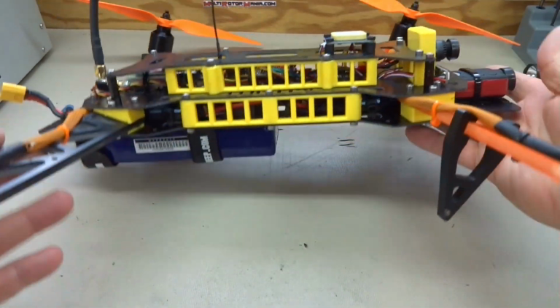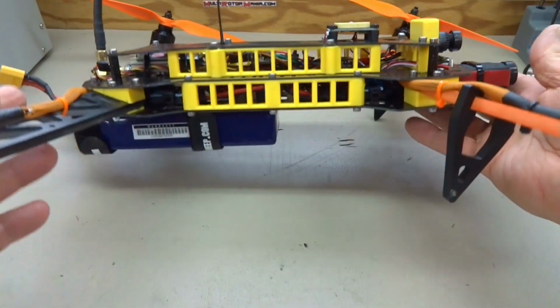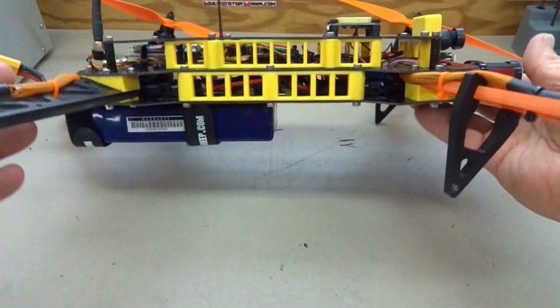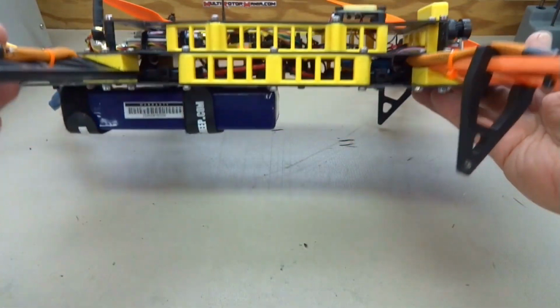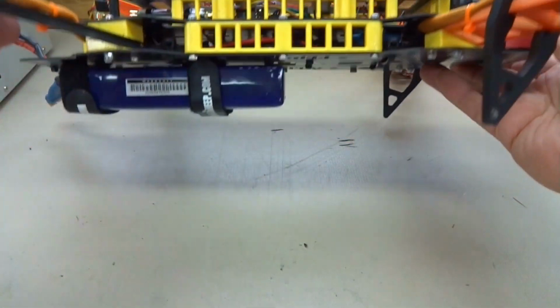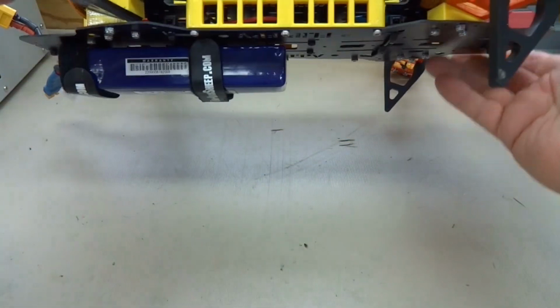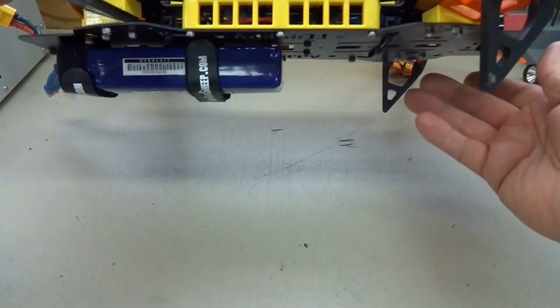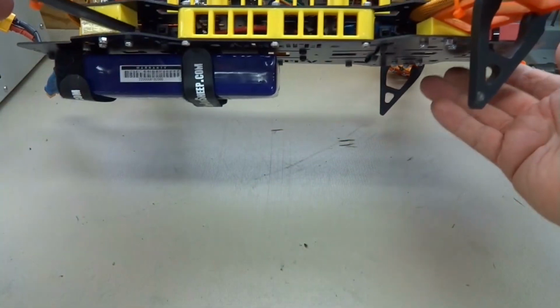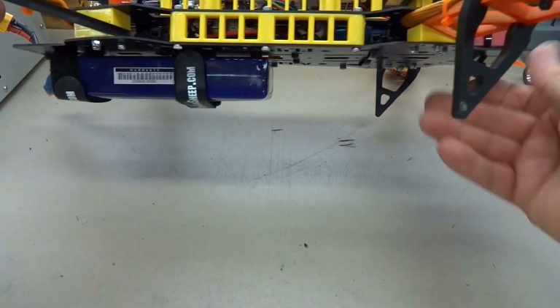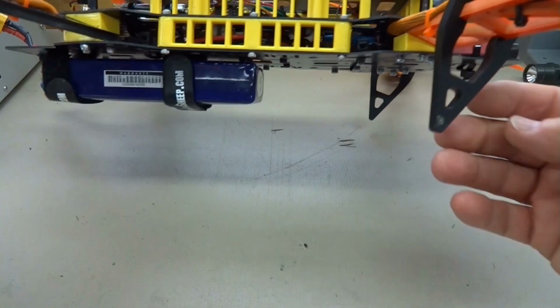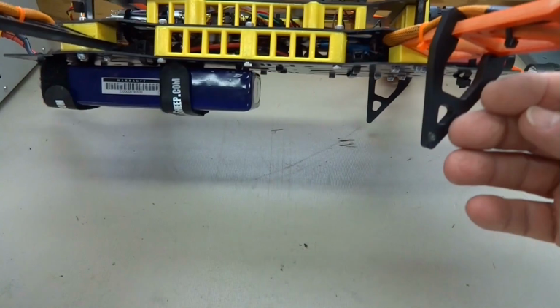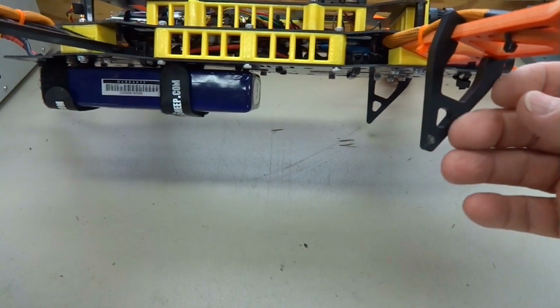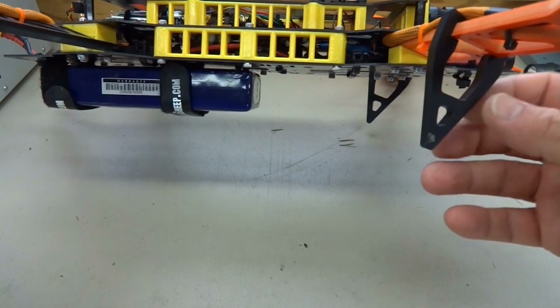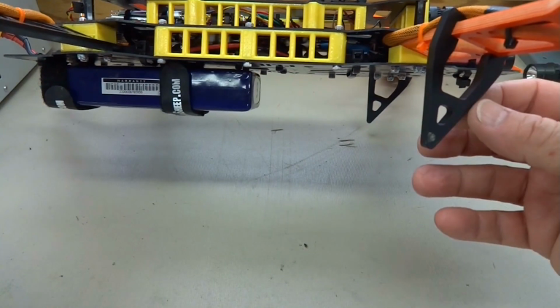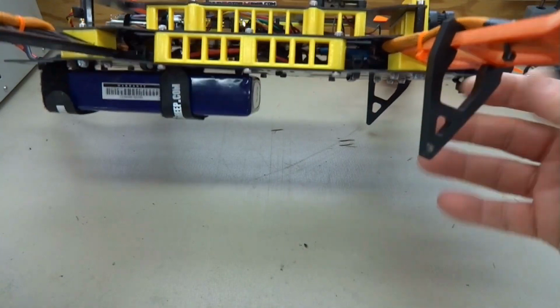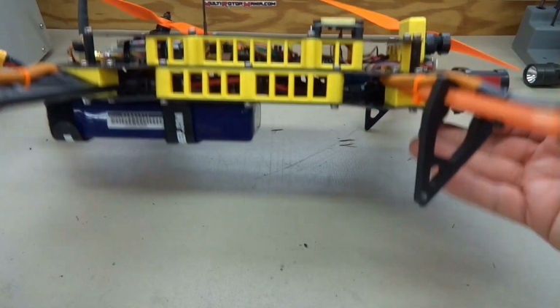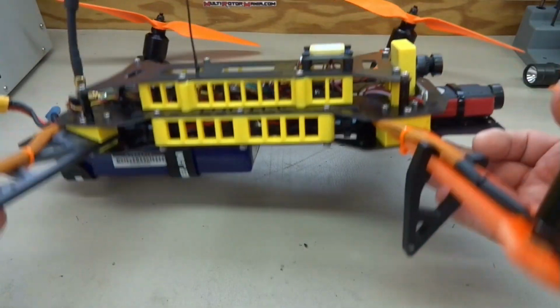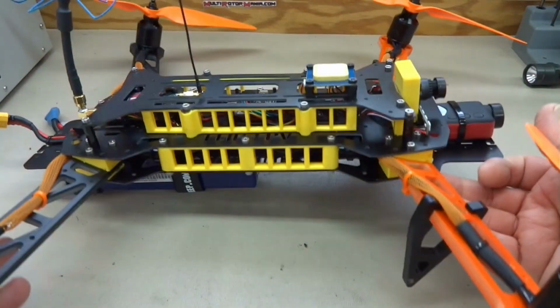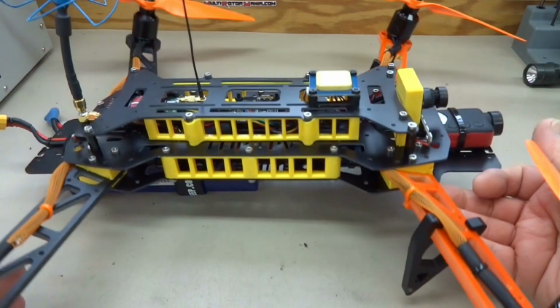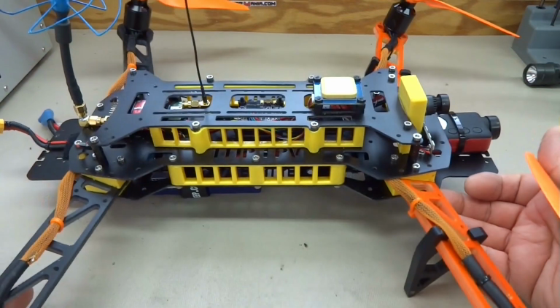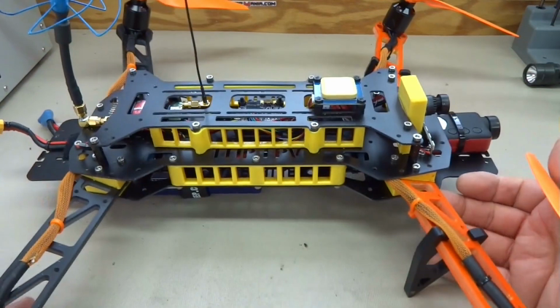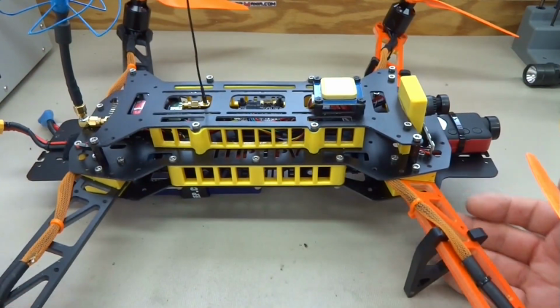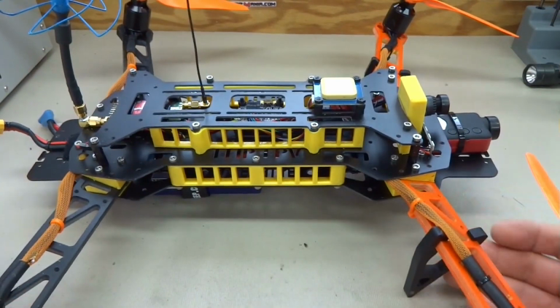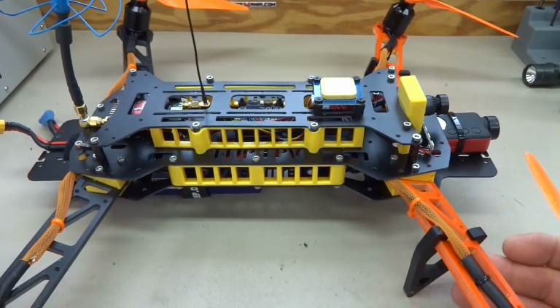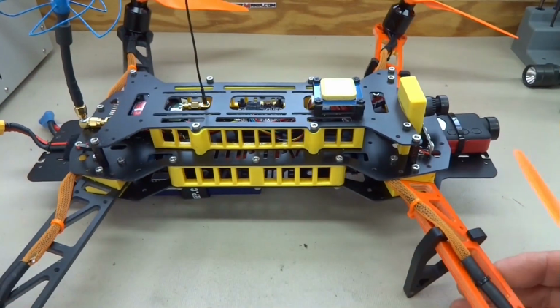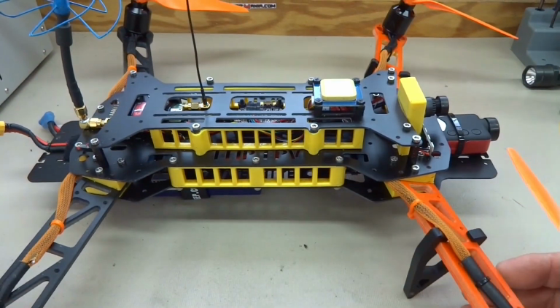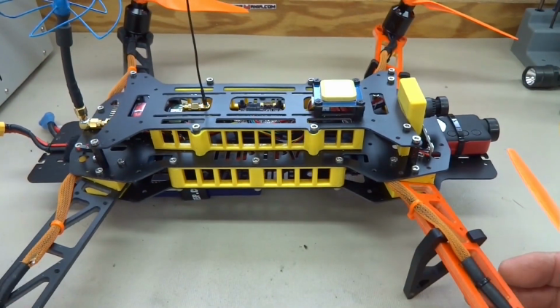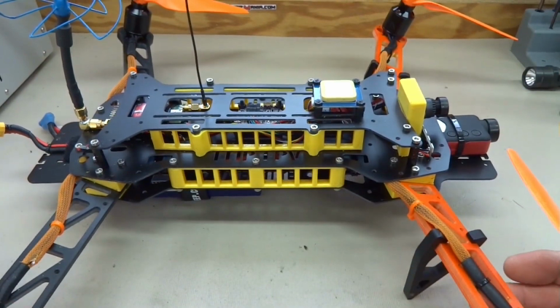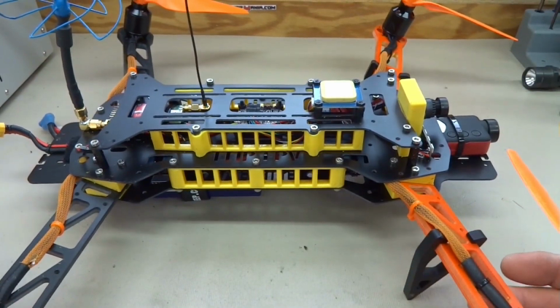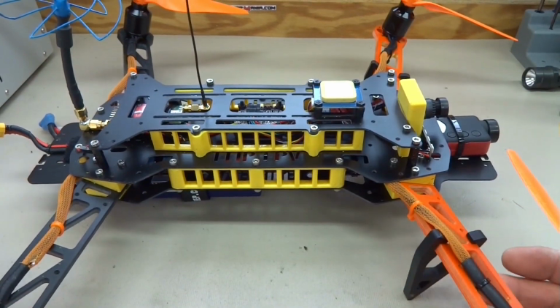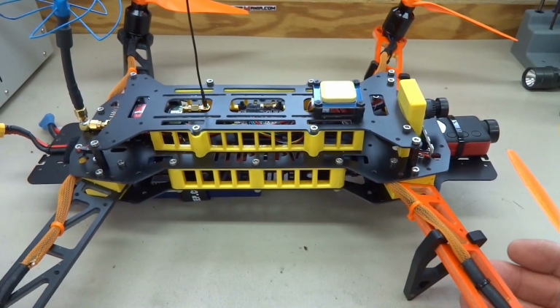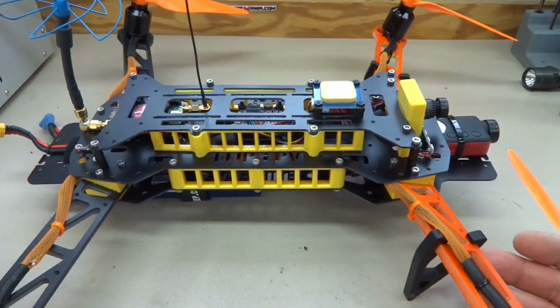I put the battery on the bottom, and I put the legs on the front to hold it more or less level.